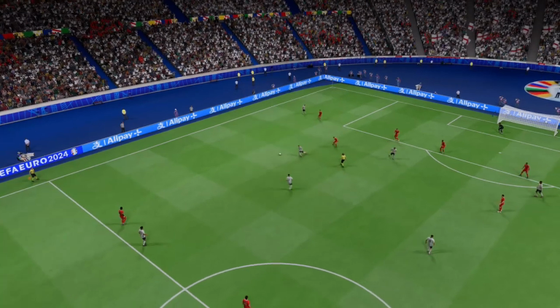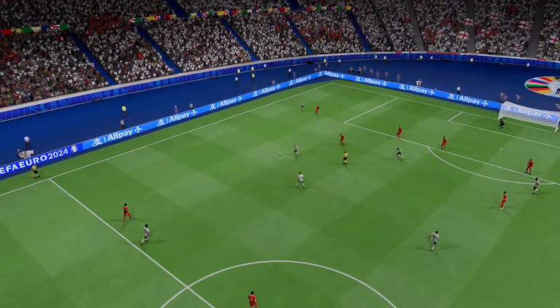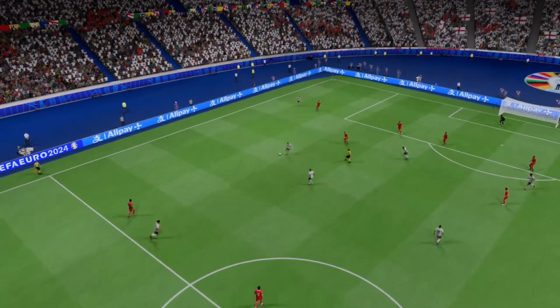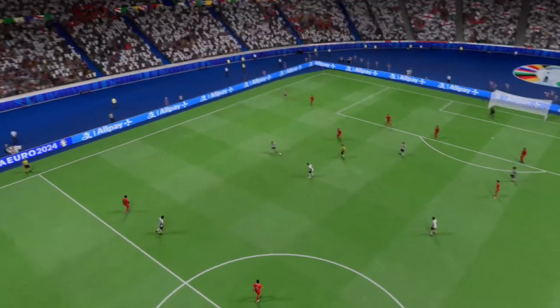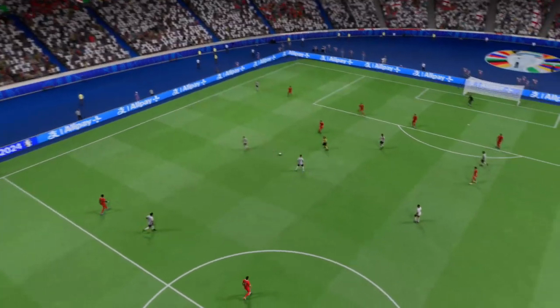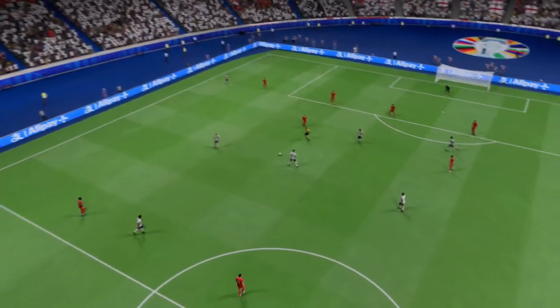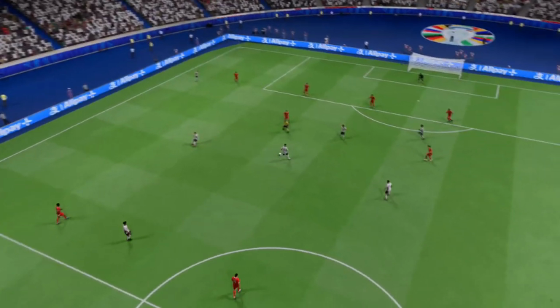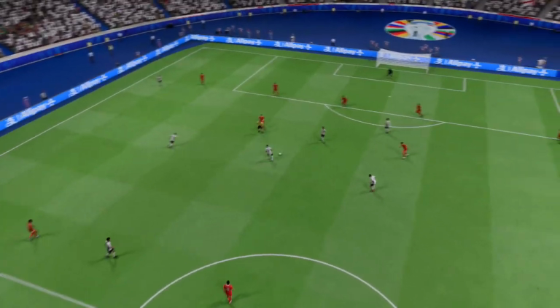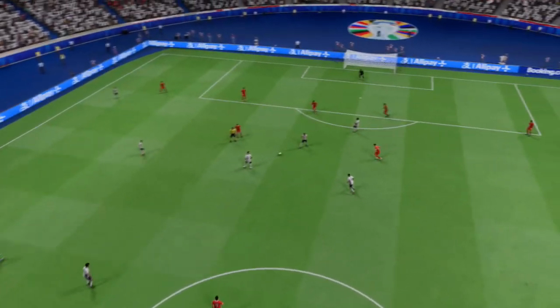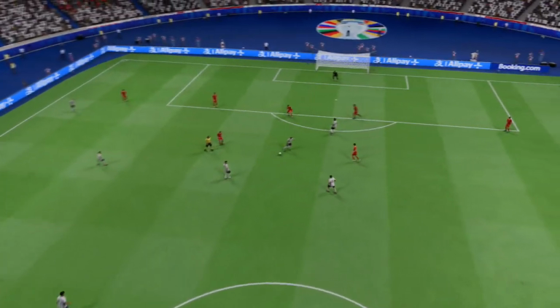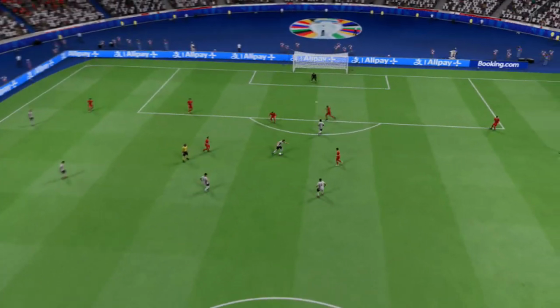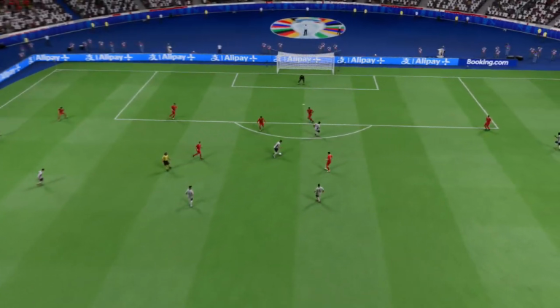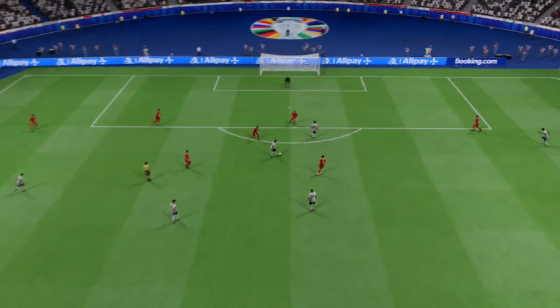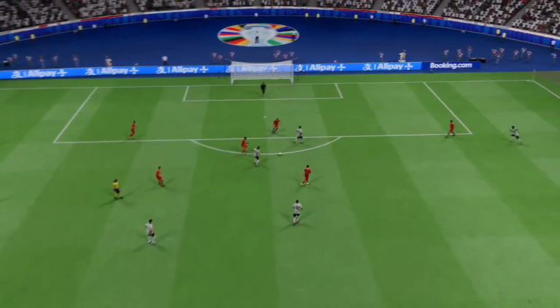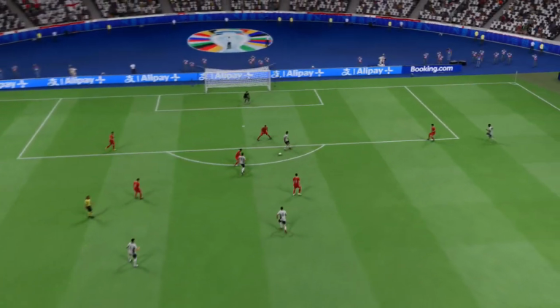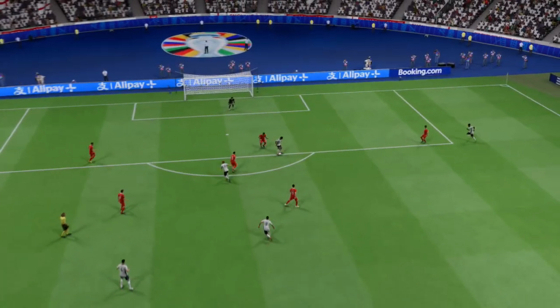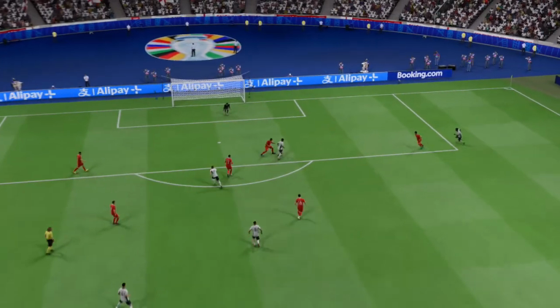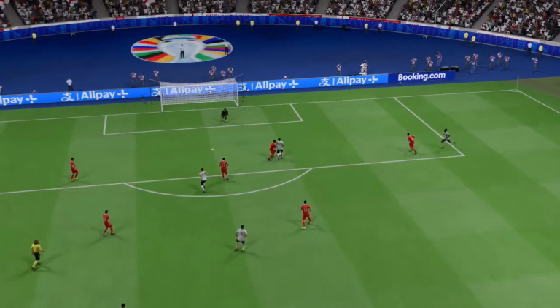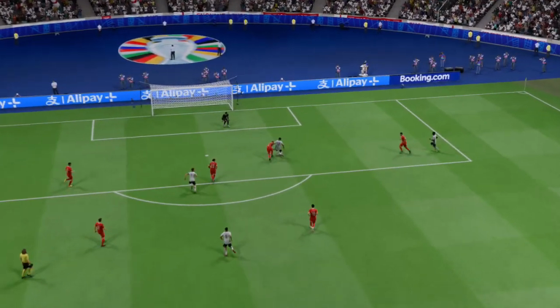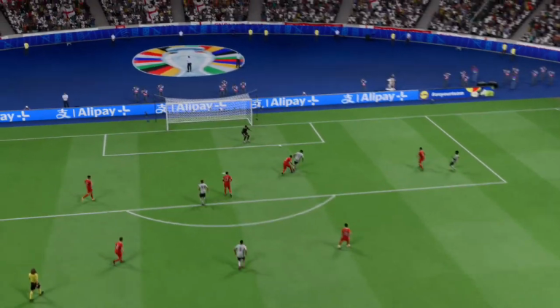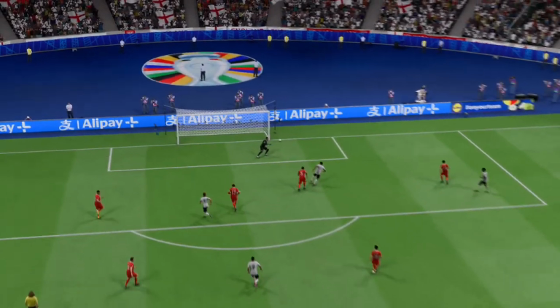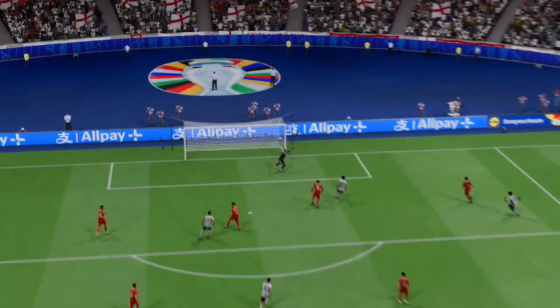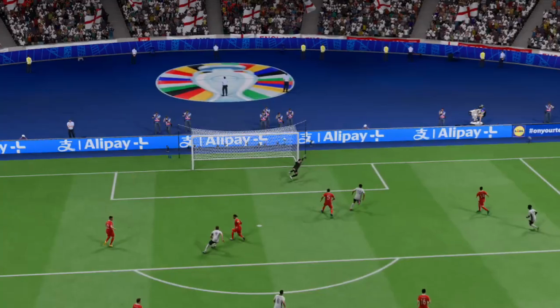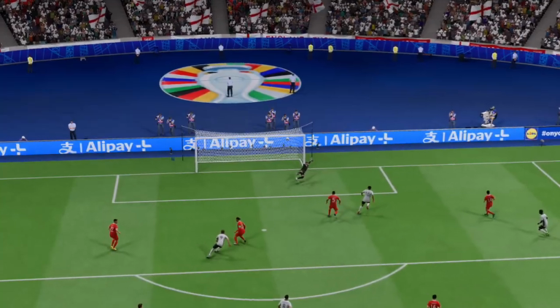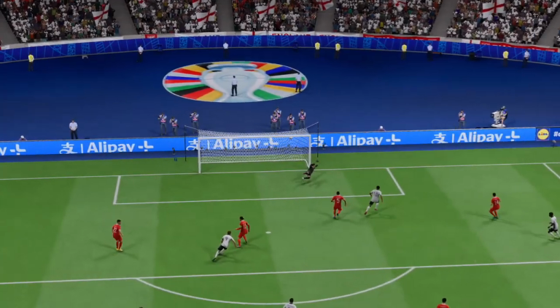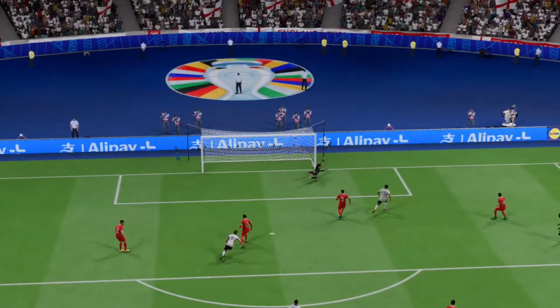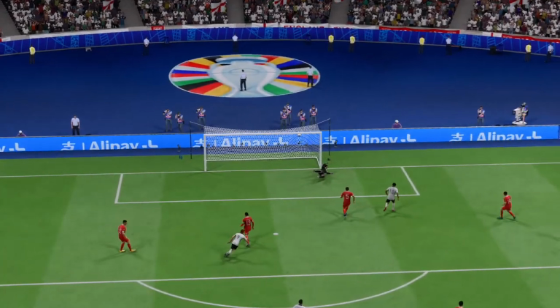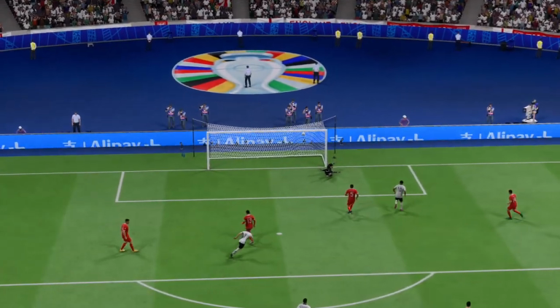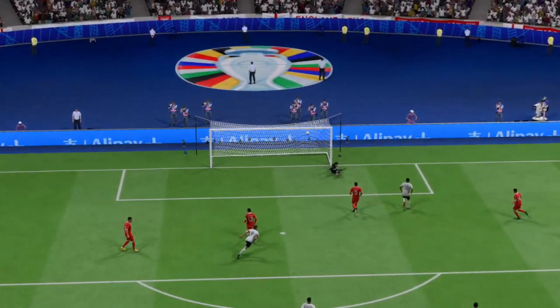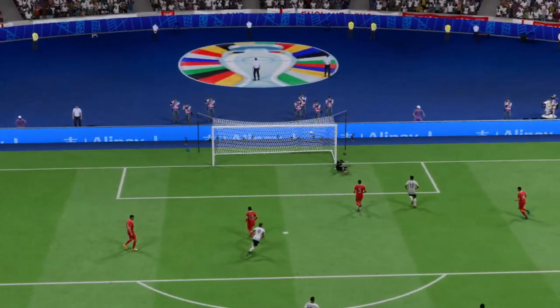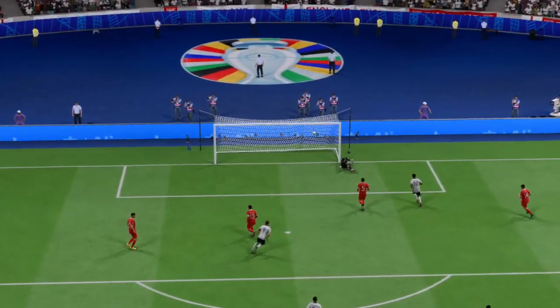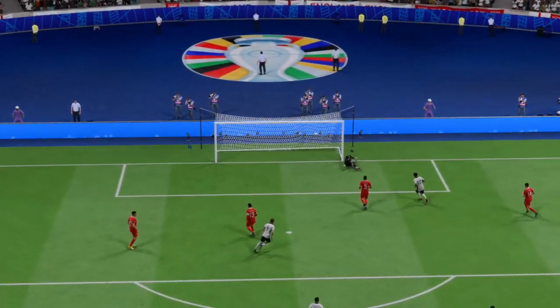As the replay shows us, this is the way to beat tight marking. Just look how he turns with the ball. That's a fantastic goal, you have to say.